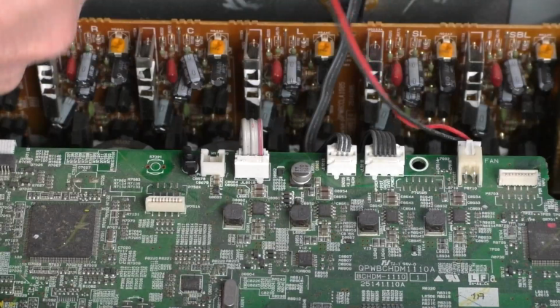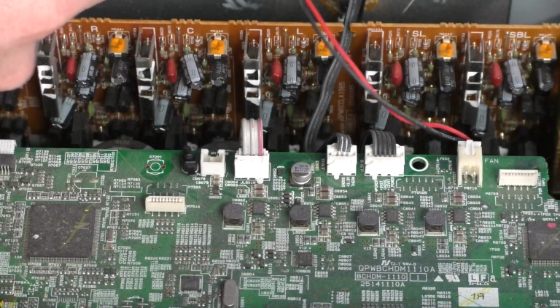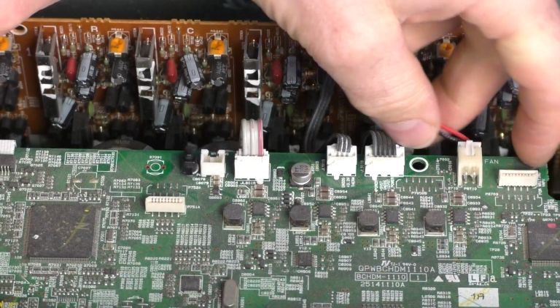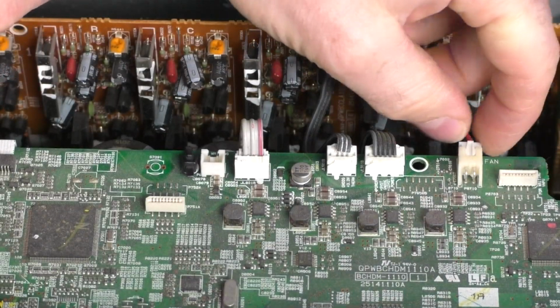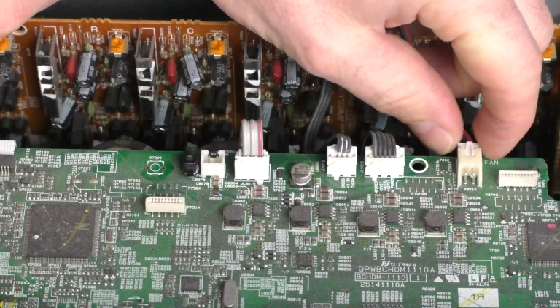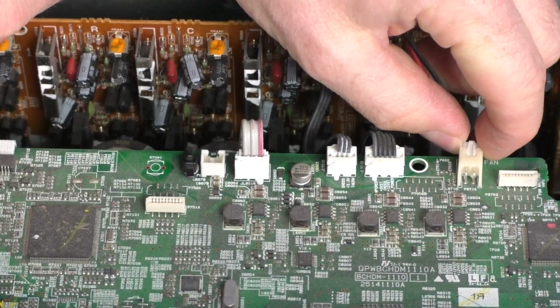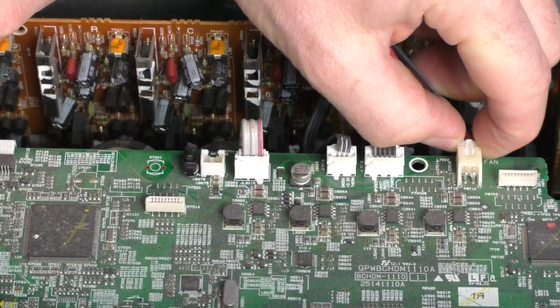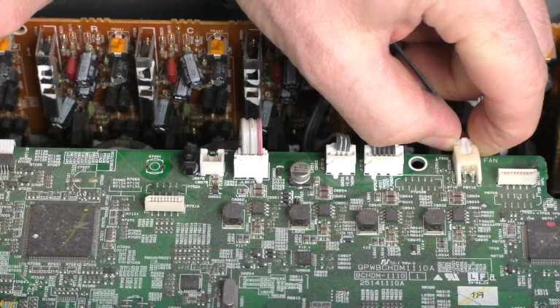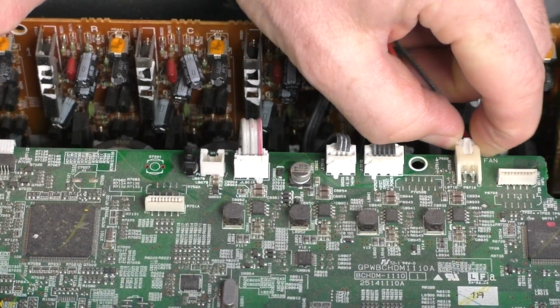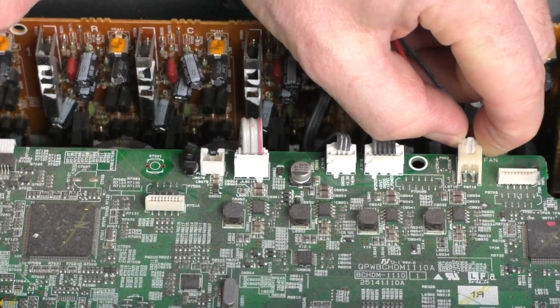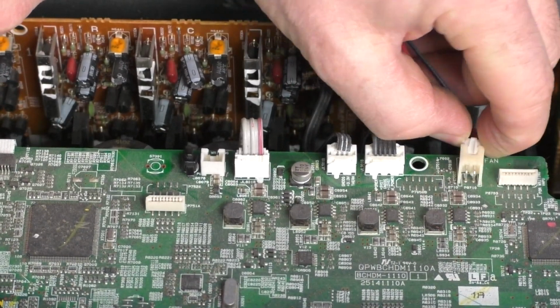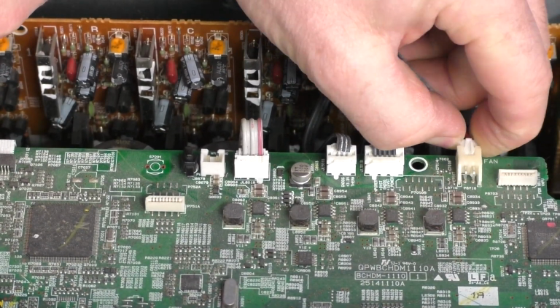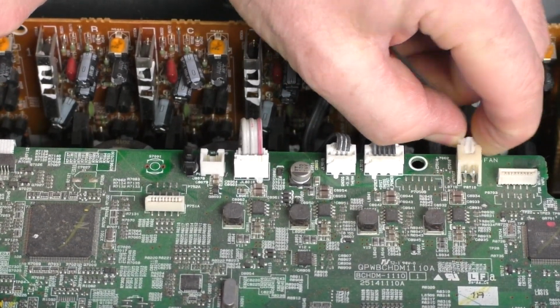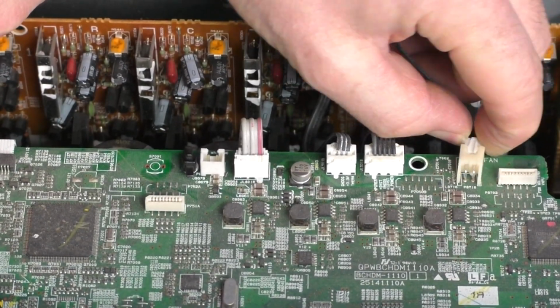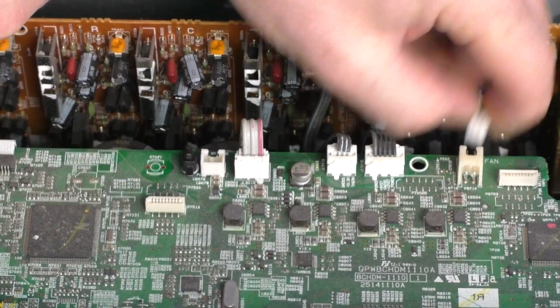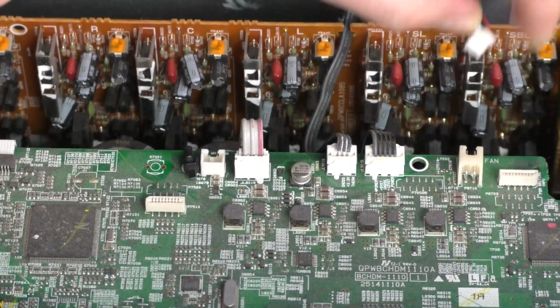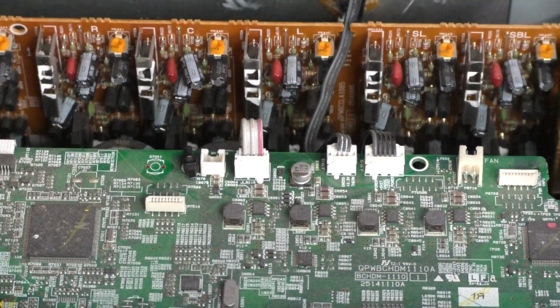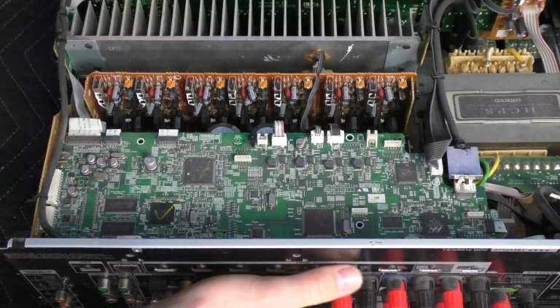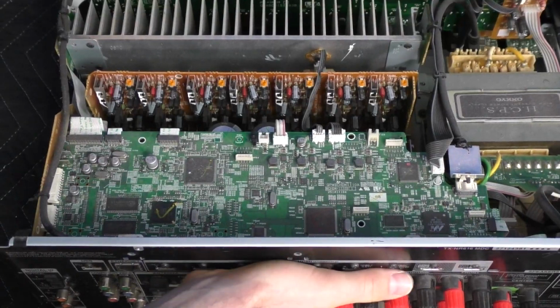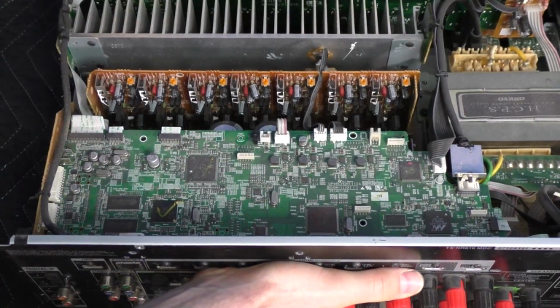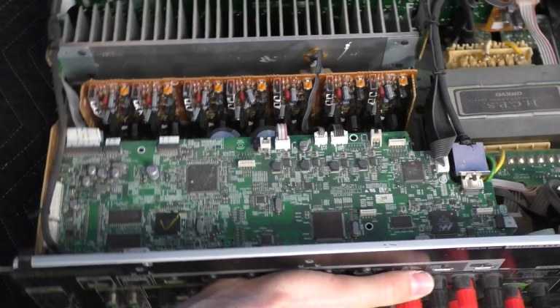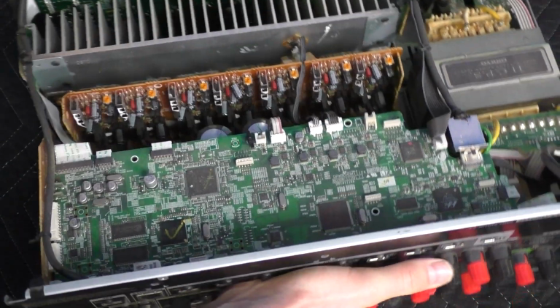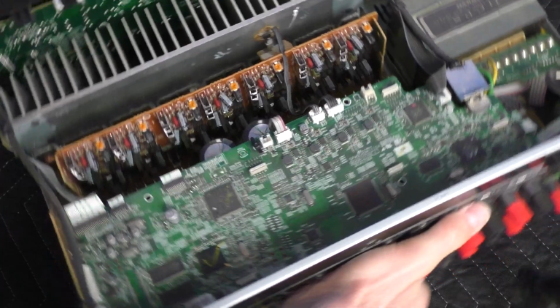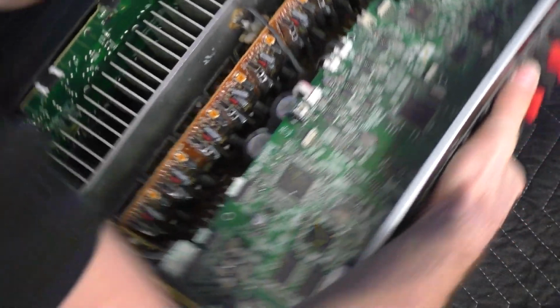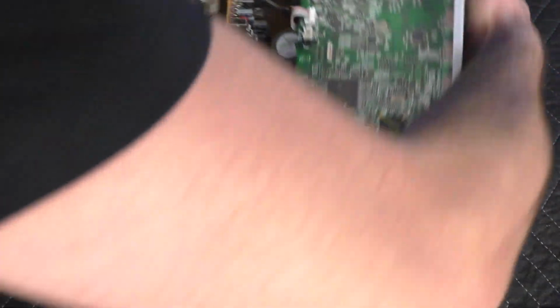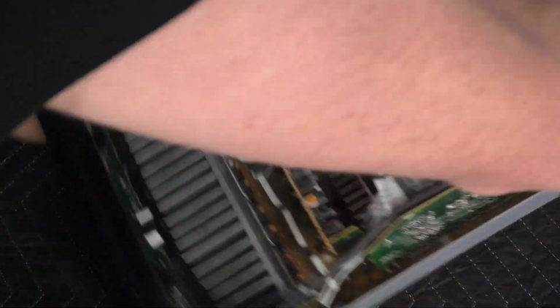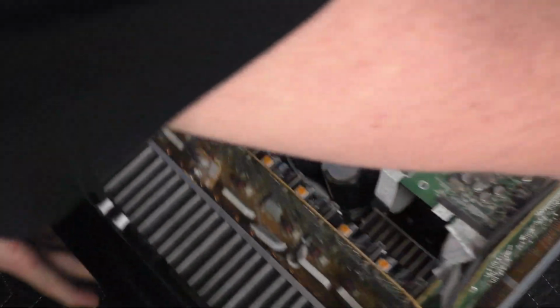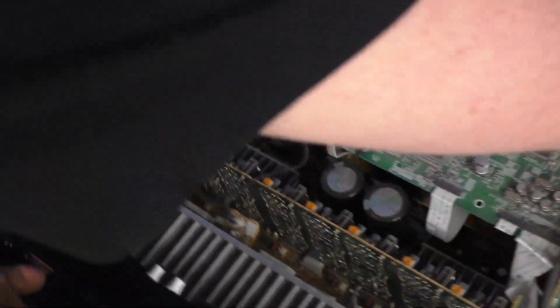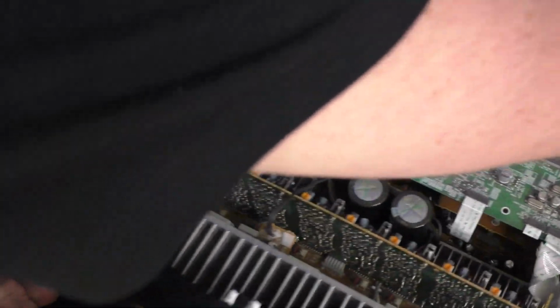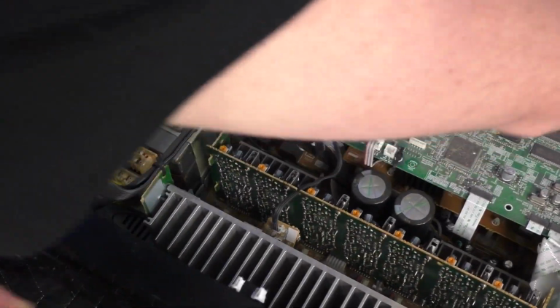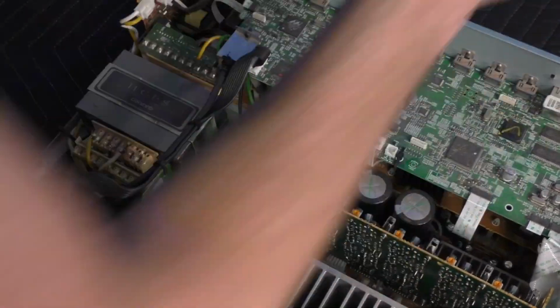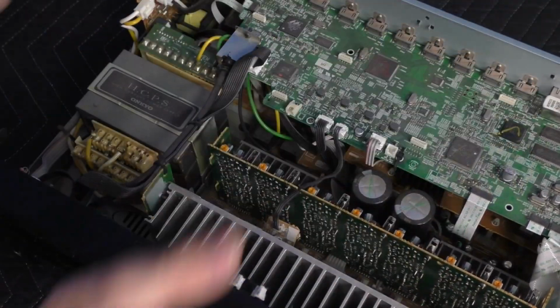Now we can go ahead and unplug it. I'm going to rotate the unit one more time so I can have a better angle to show you.